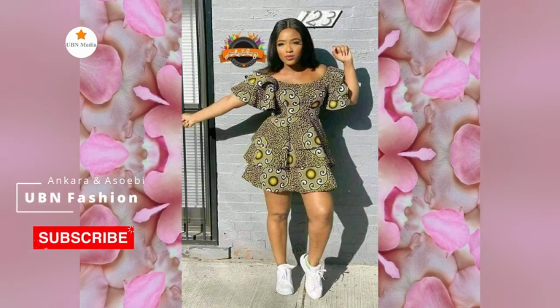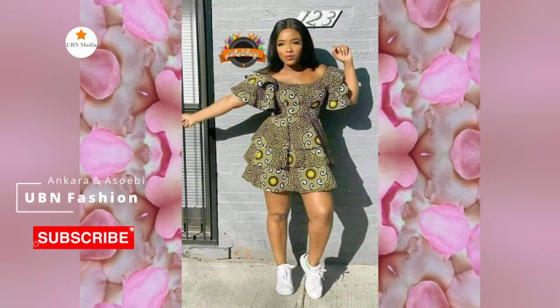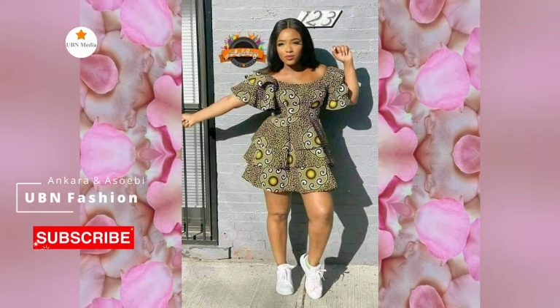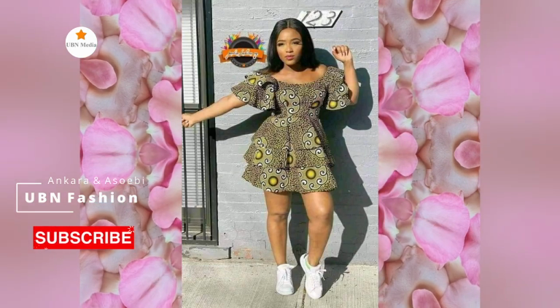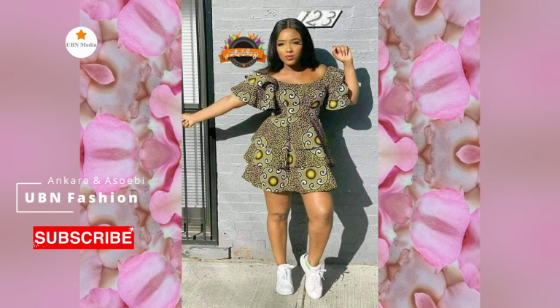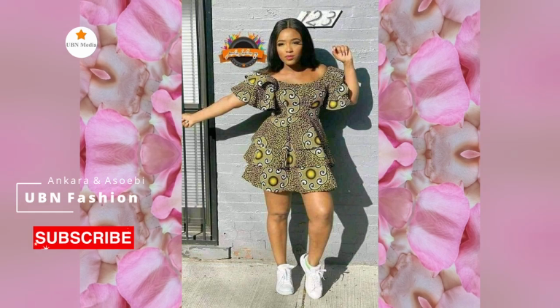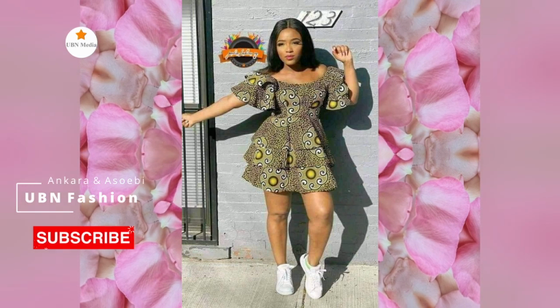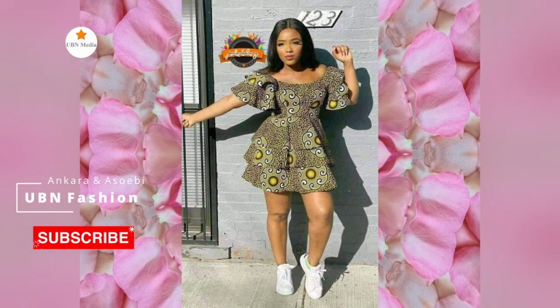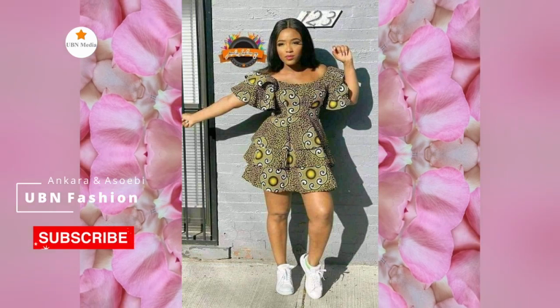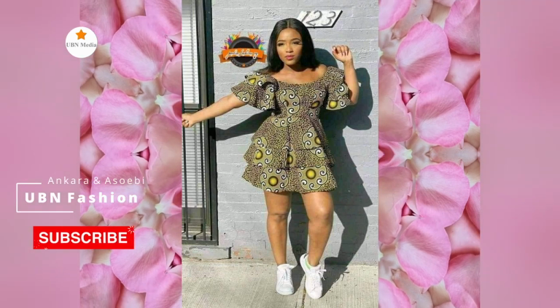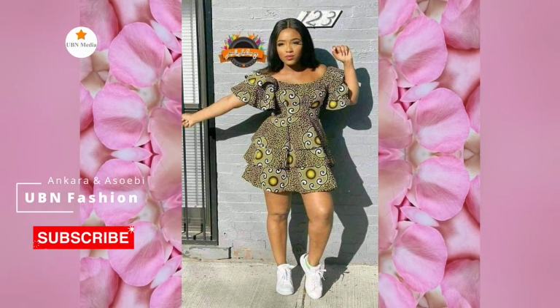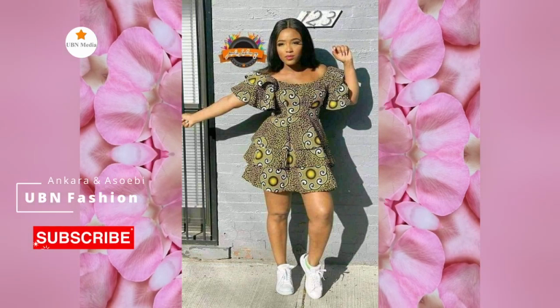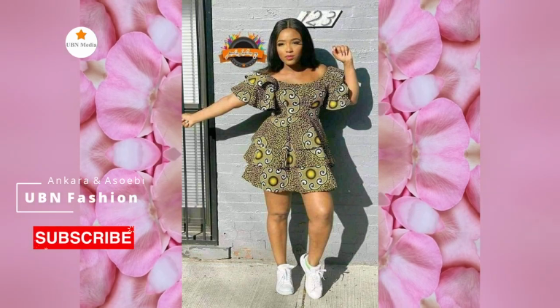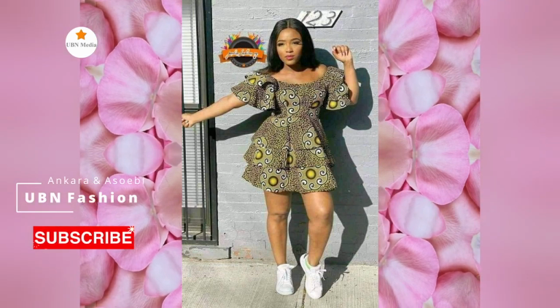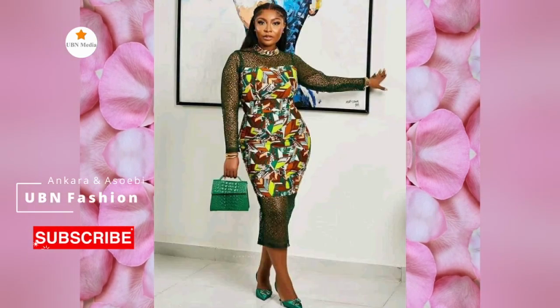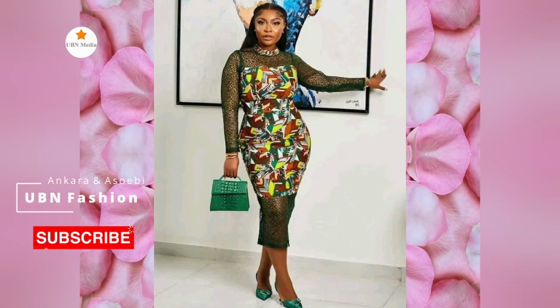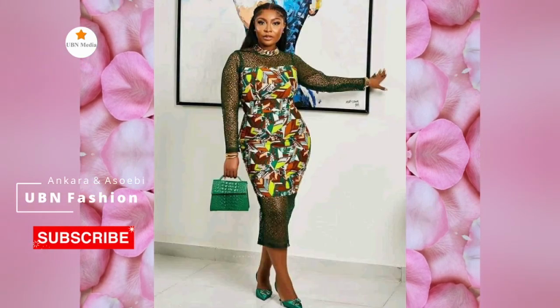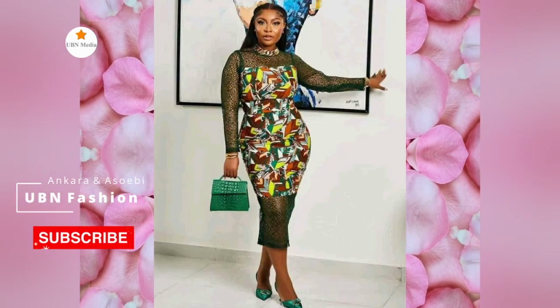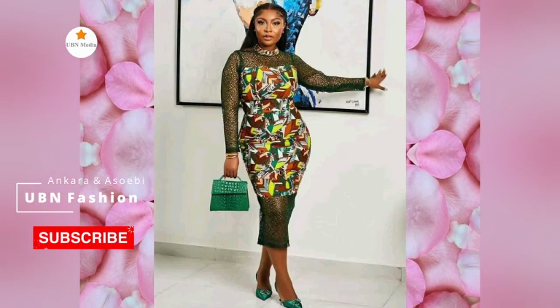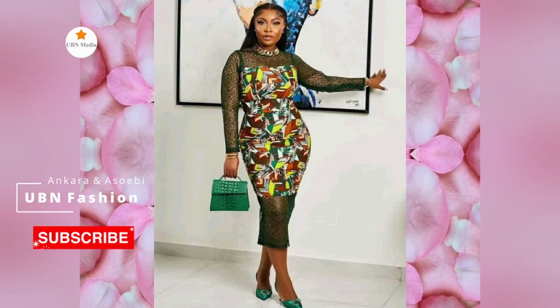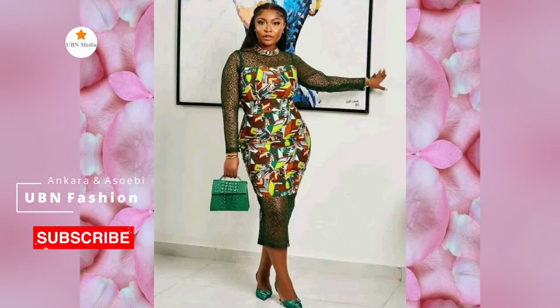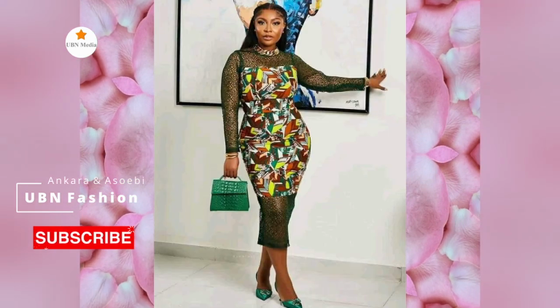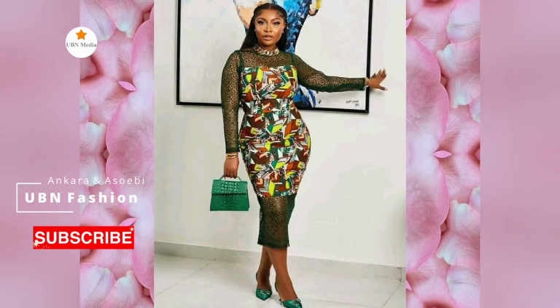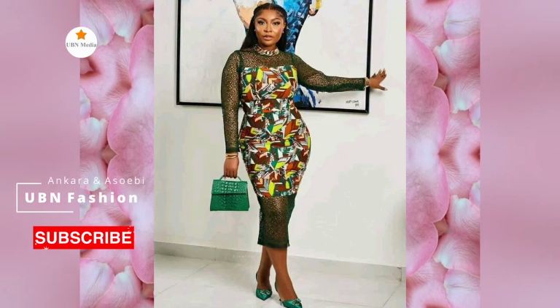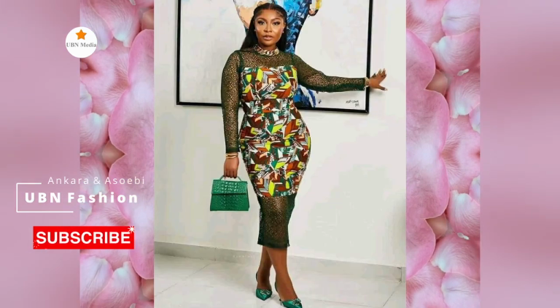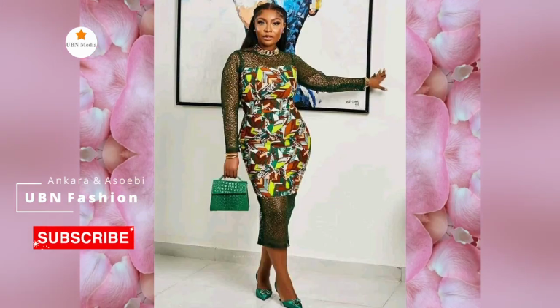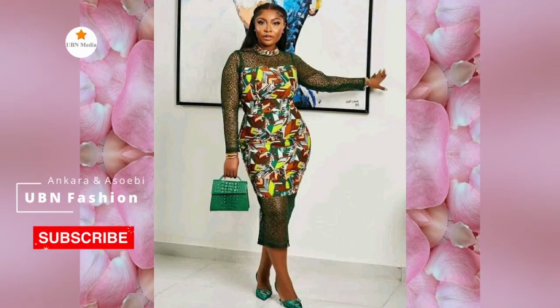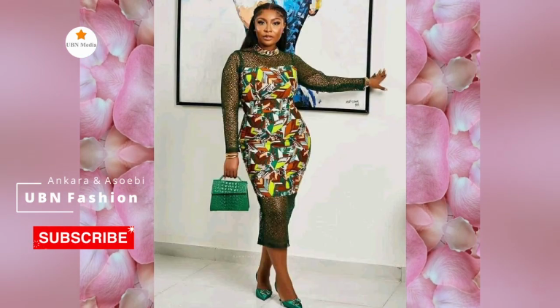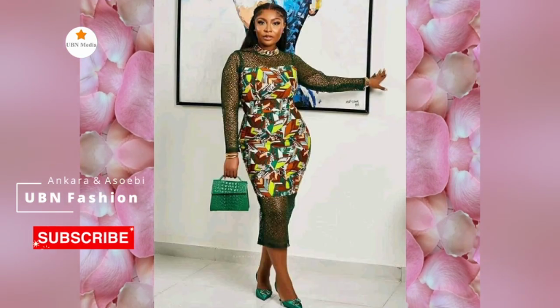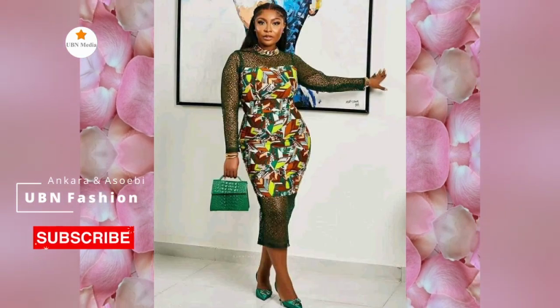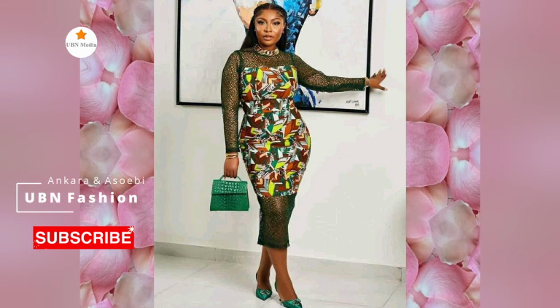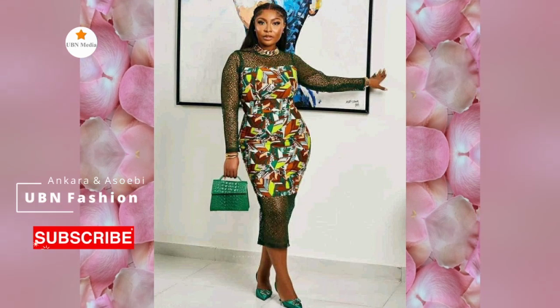These short gown designs are sophisticated. The choice of sleeve style is outstanding, and this look may be used in both informal and formal settings.